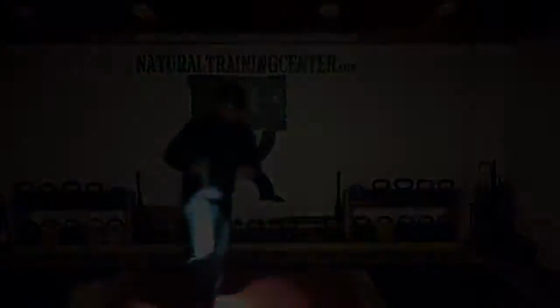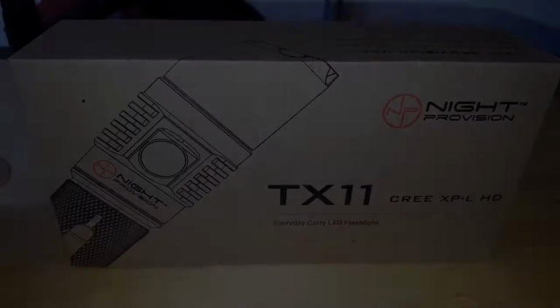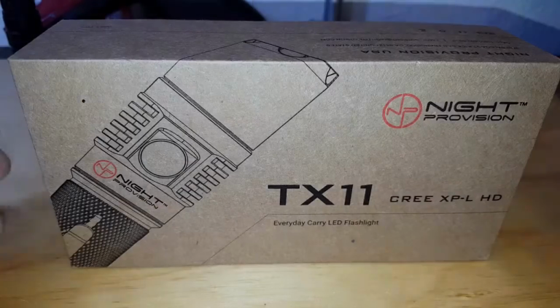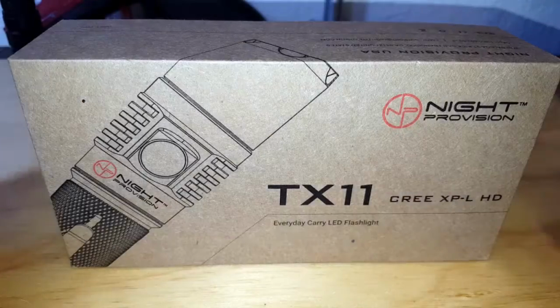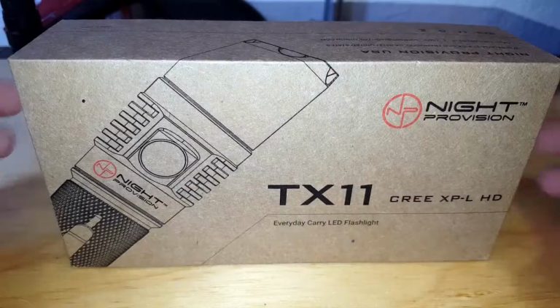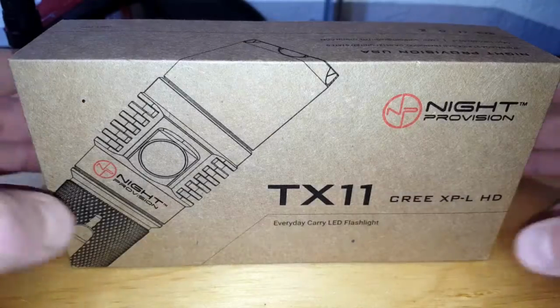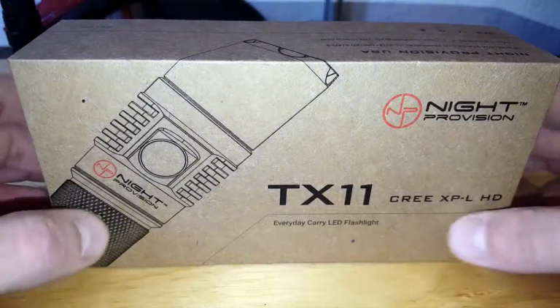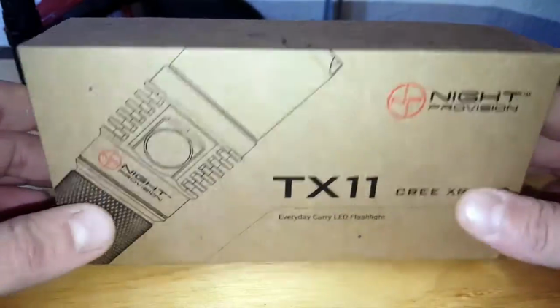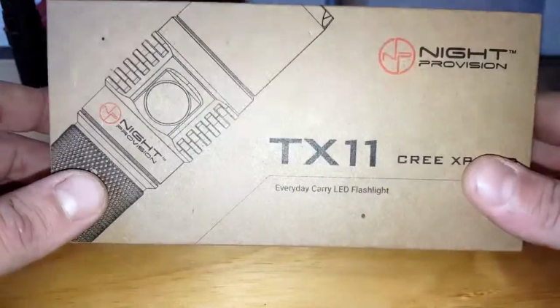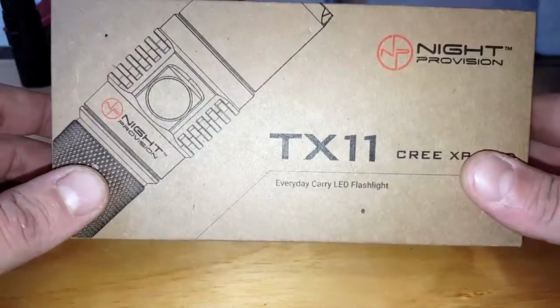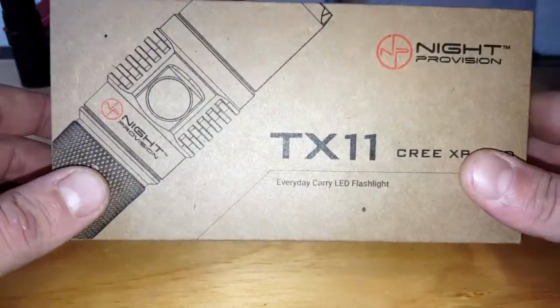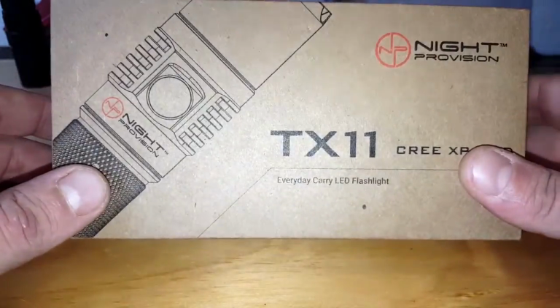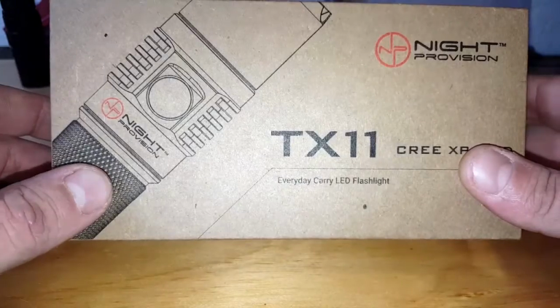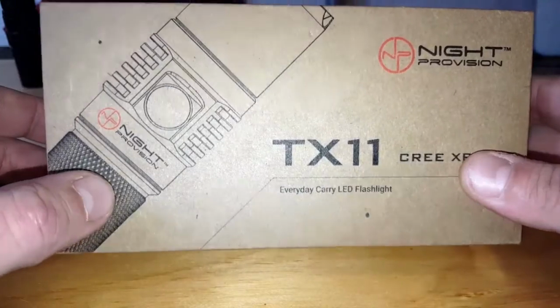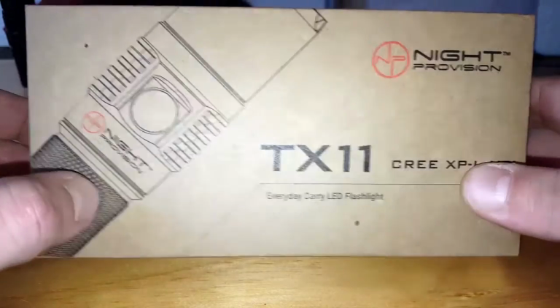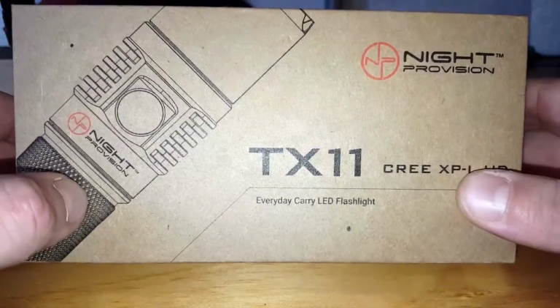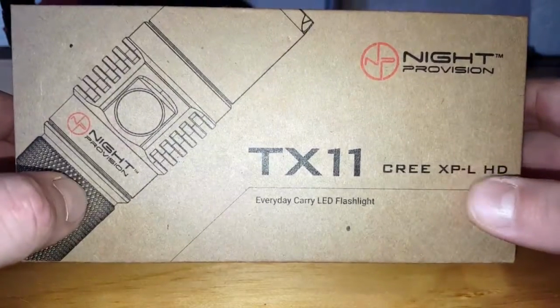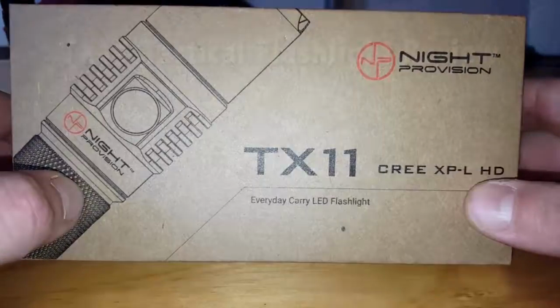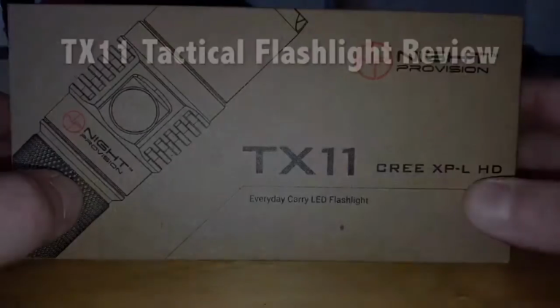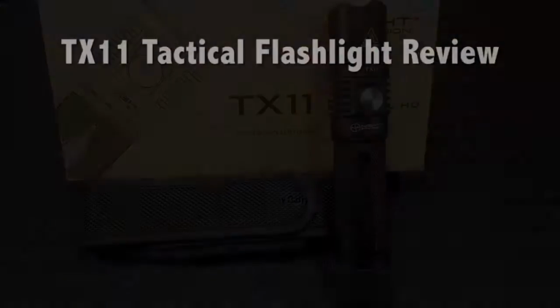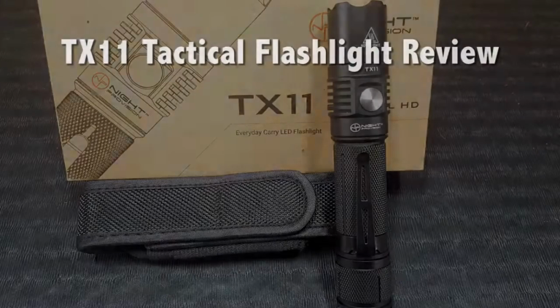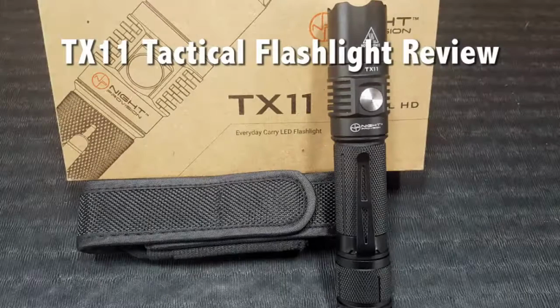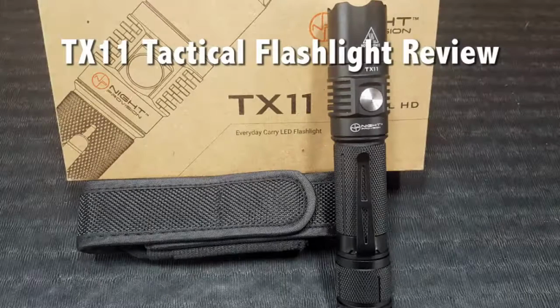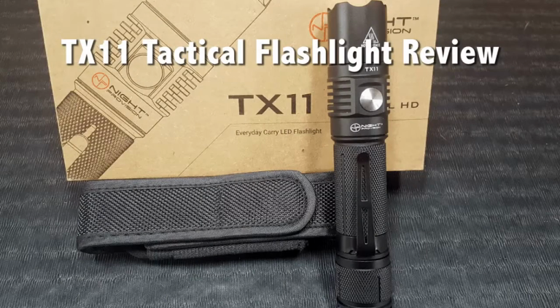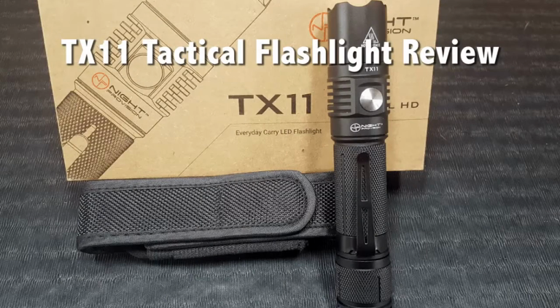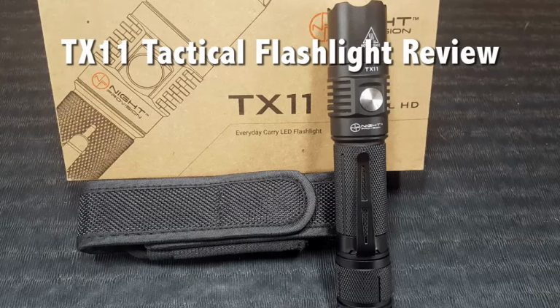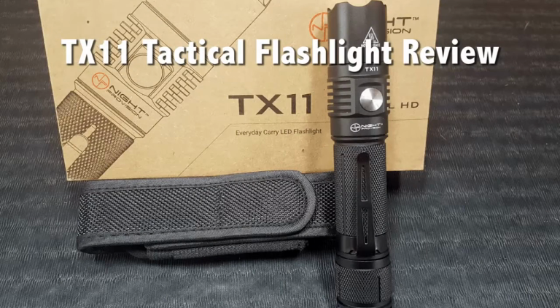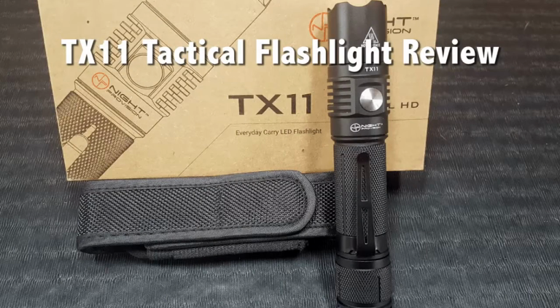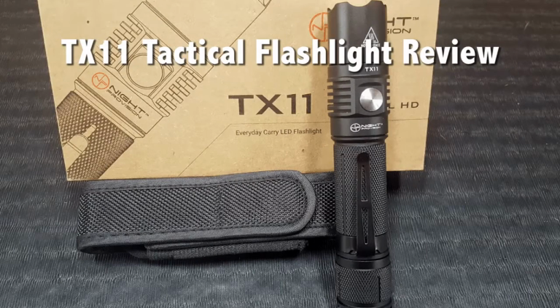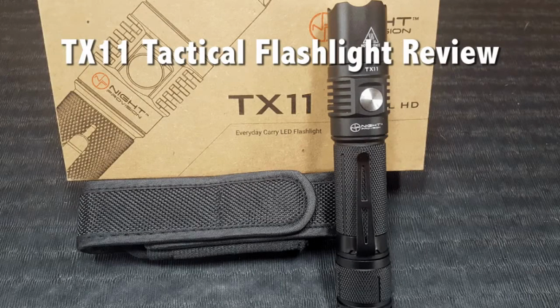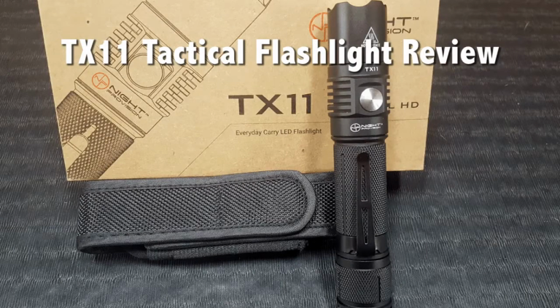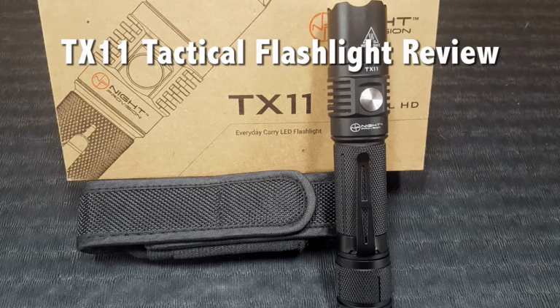Hello, it's Helder here and today I want to go ahead and review this model TX-11 tactical flashlight made by Knight Provision.